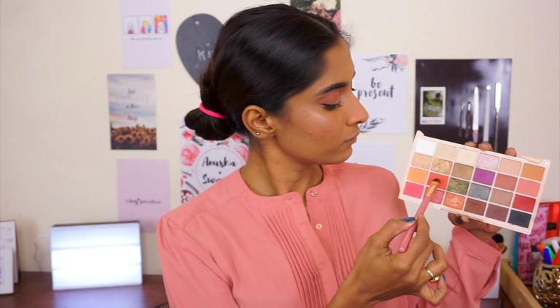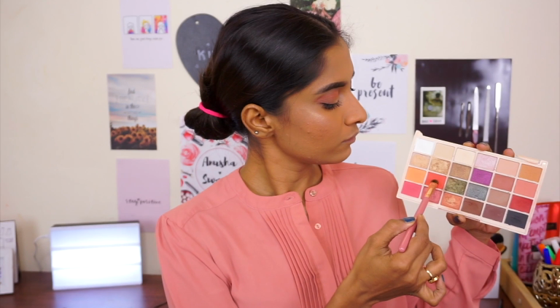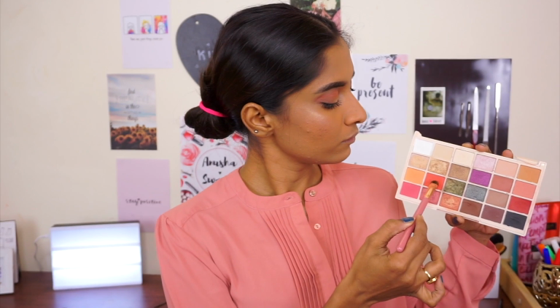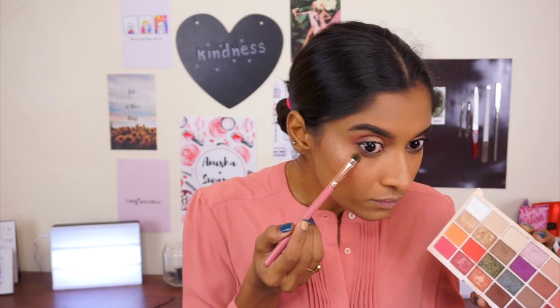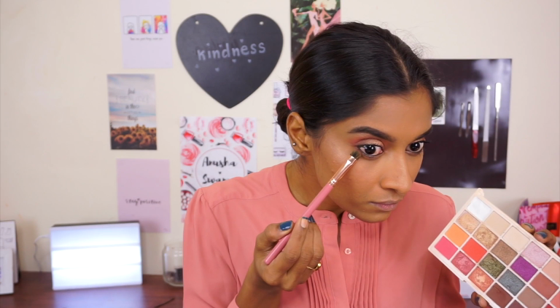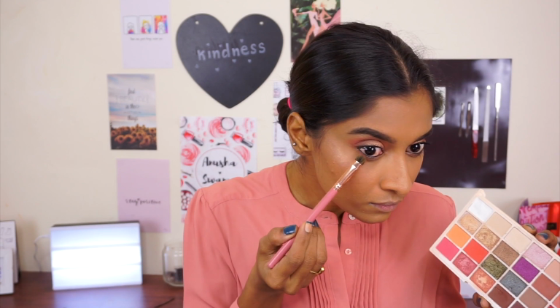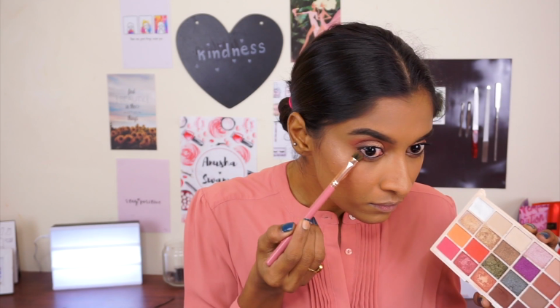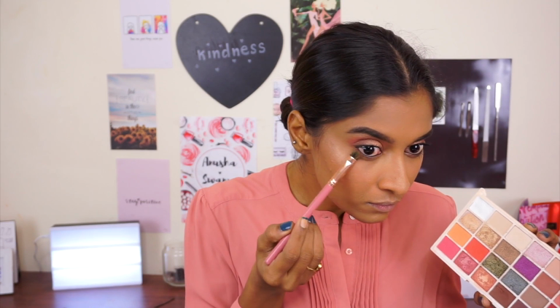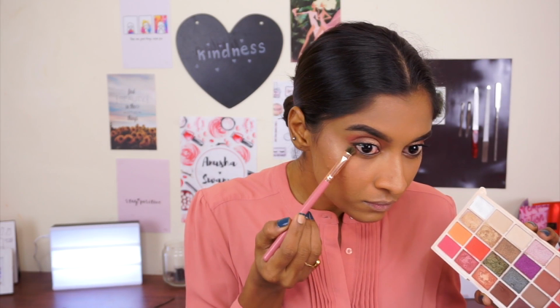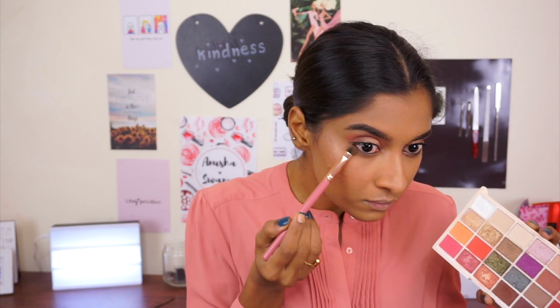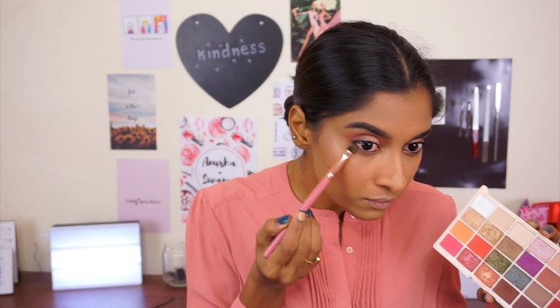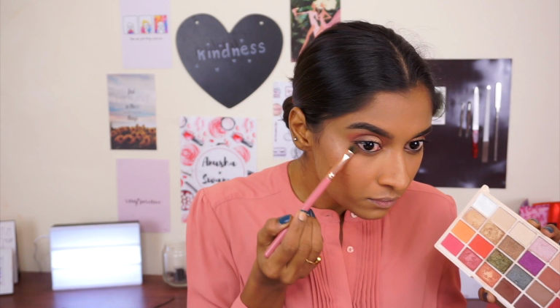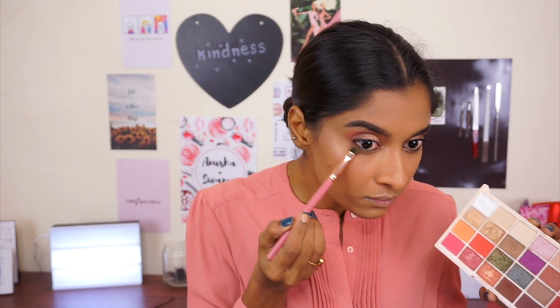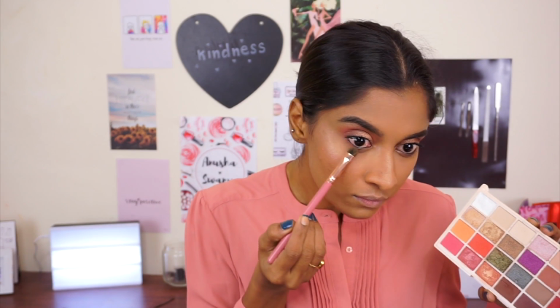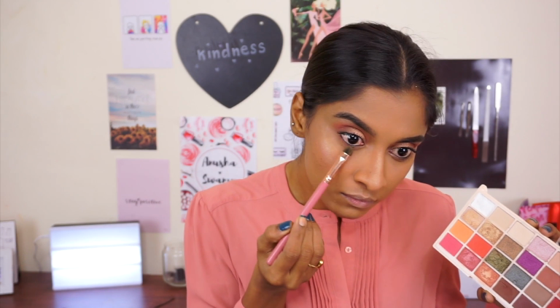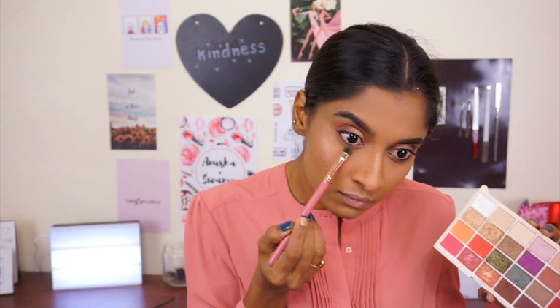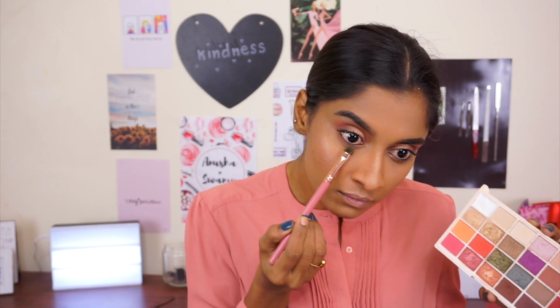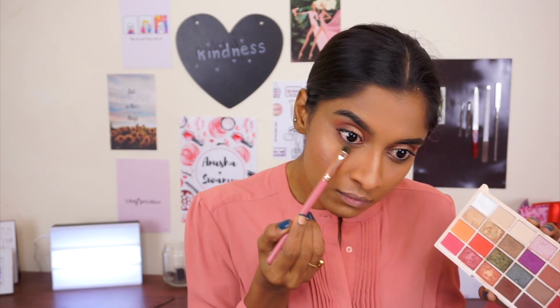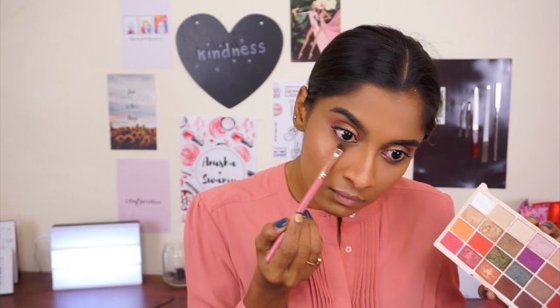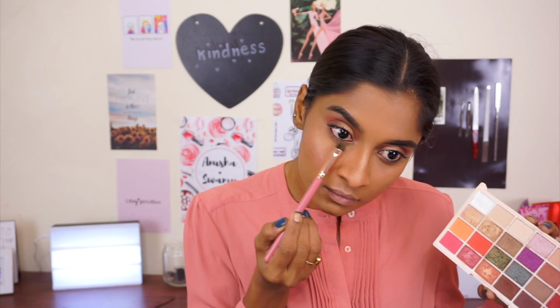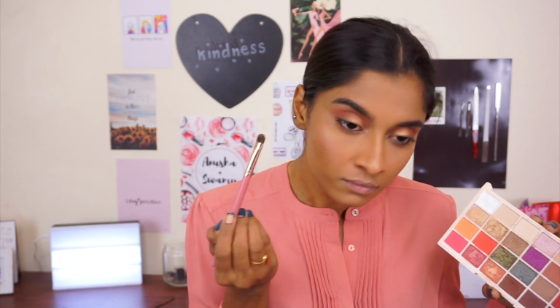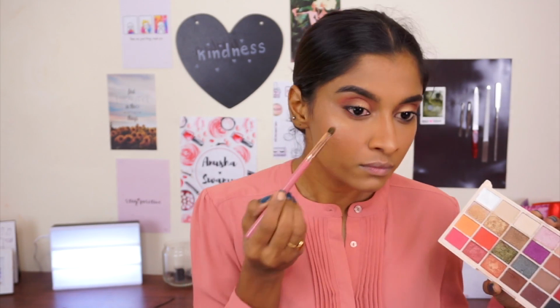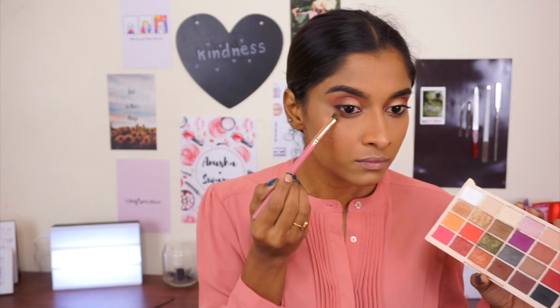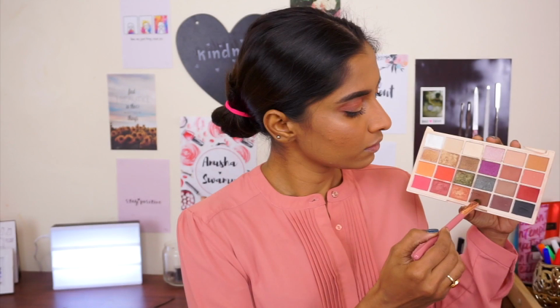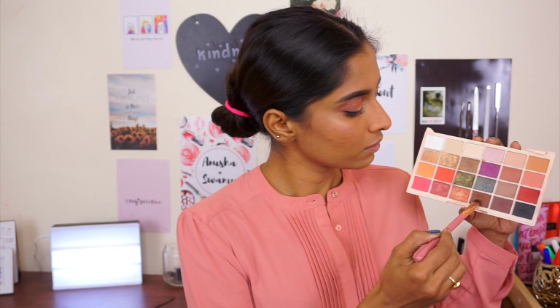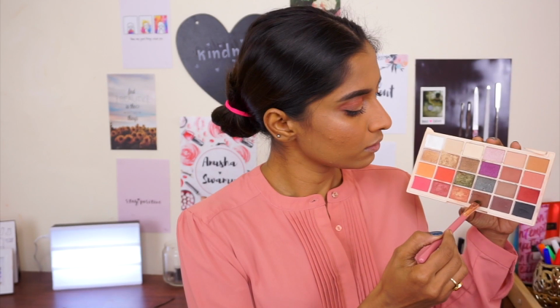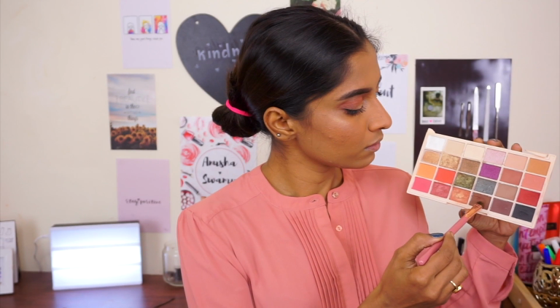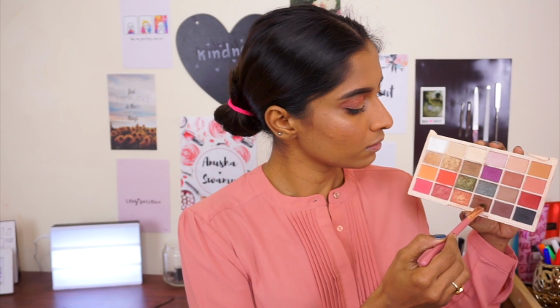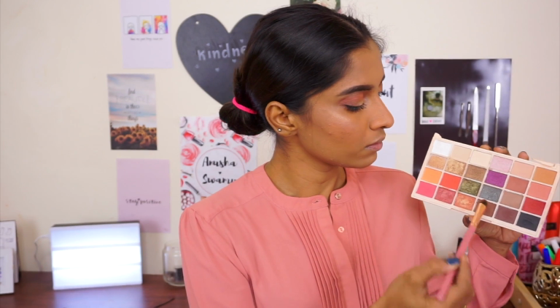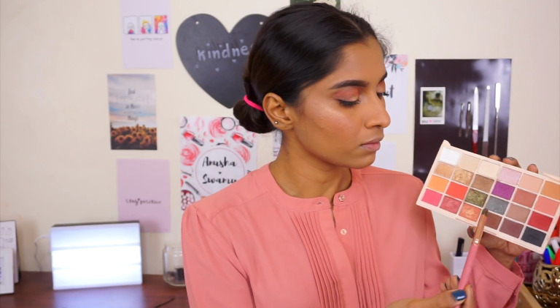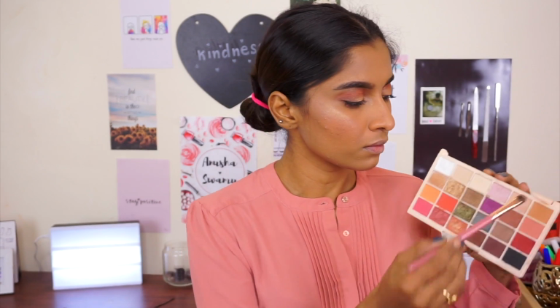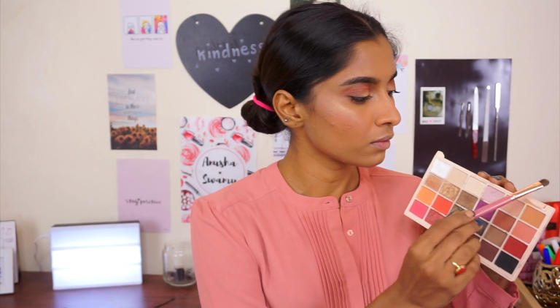Going back with the same colors underneath my eyes. Pretty simple, pretty straightforward, pretty self-explanatory.